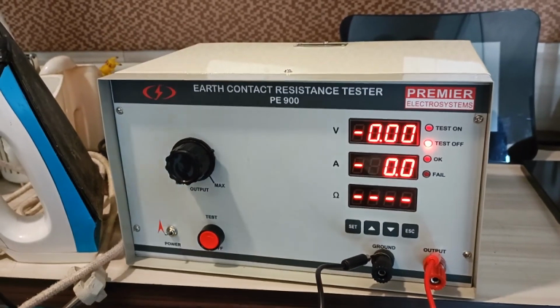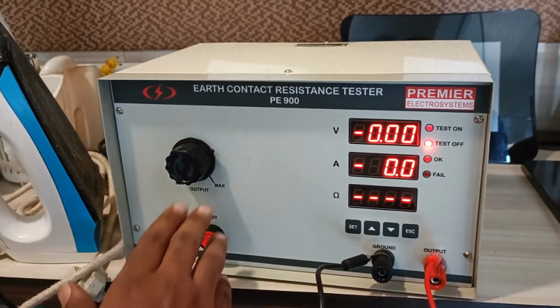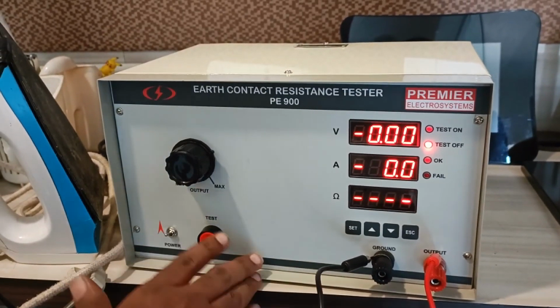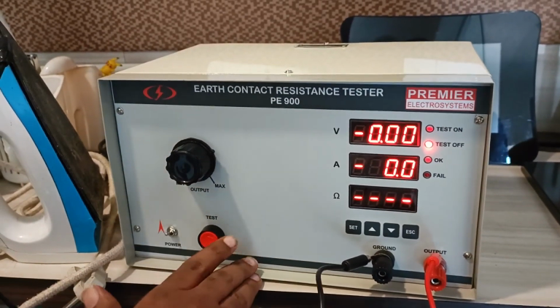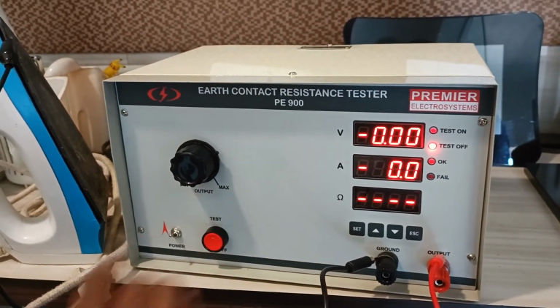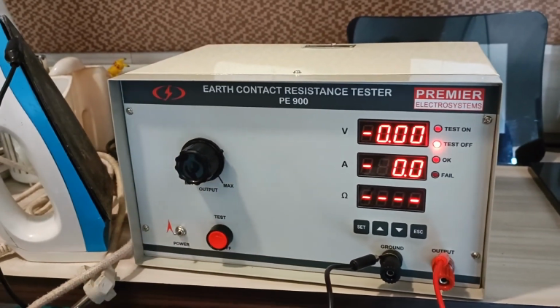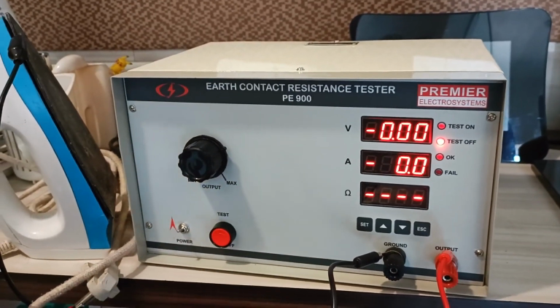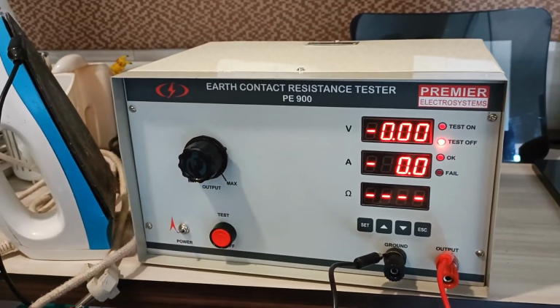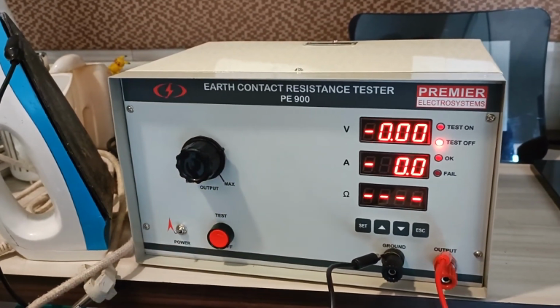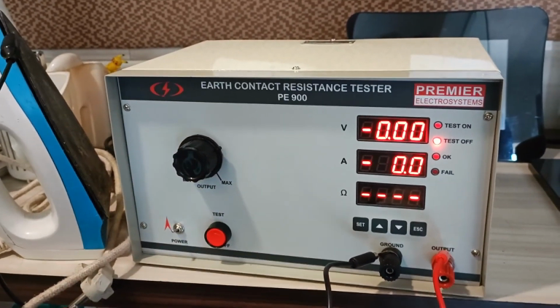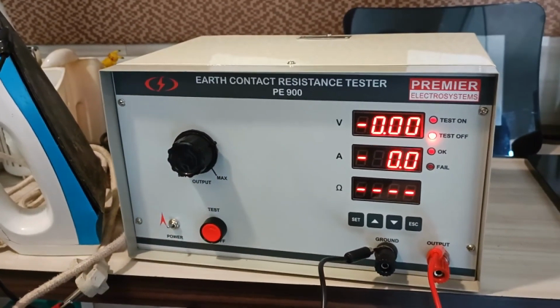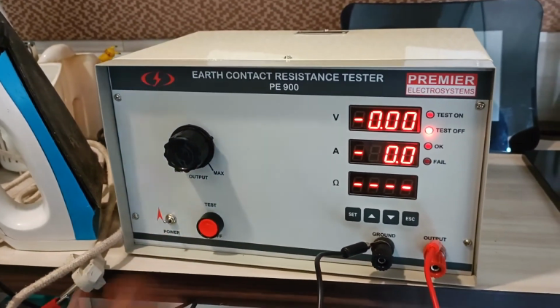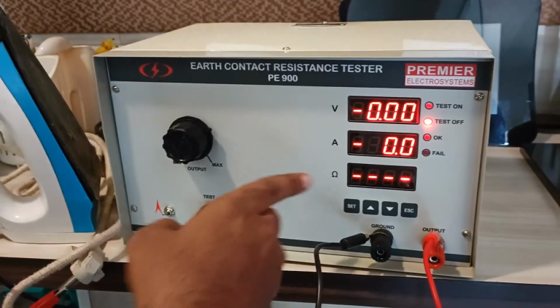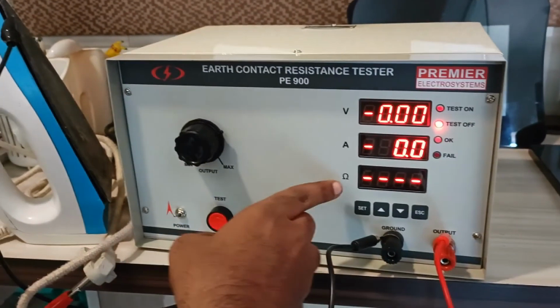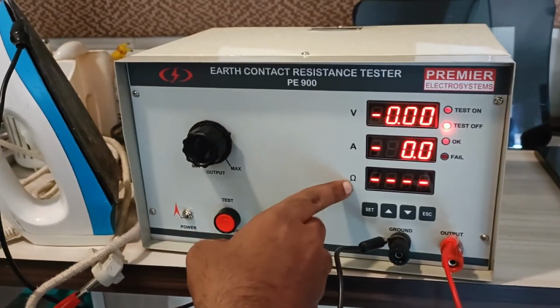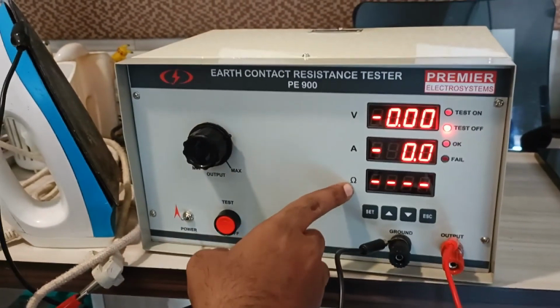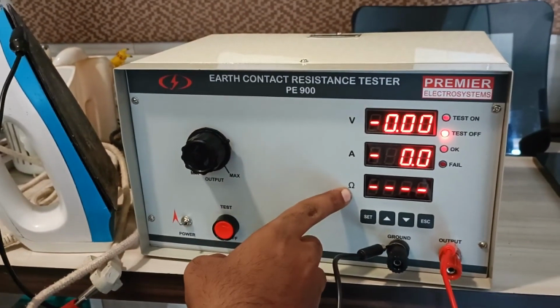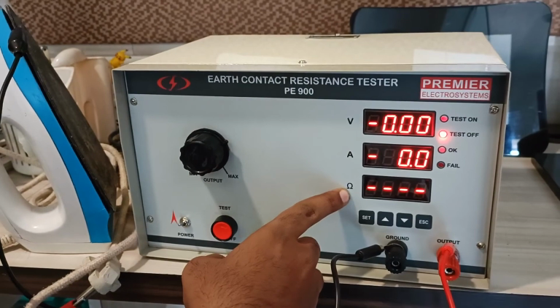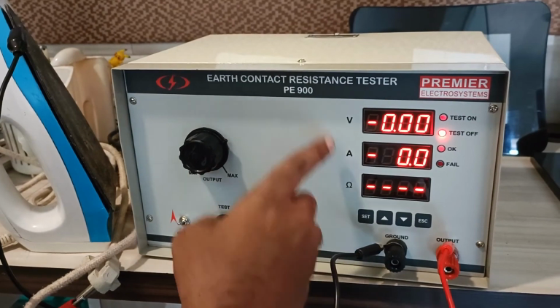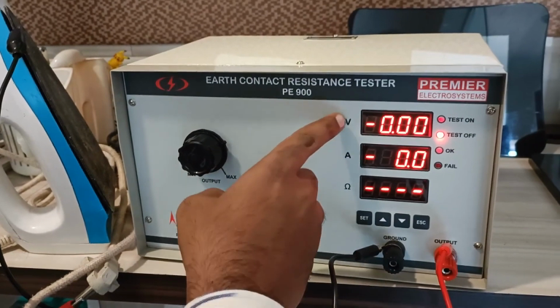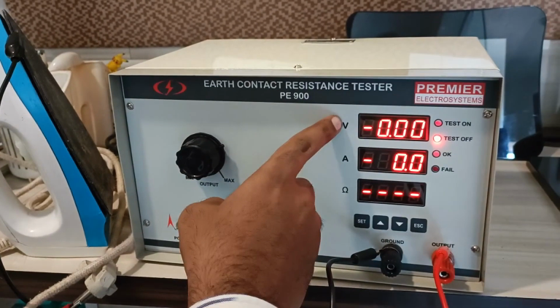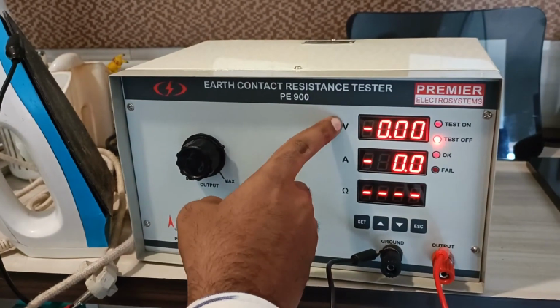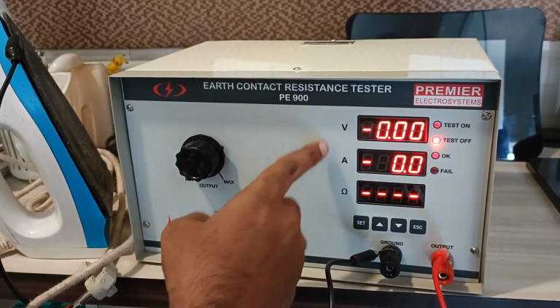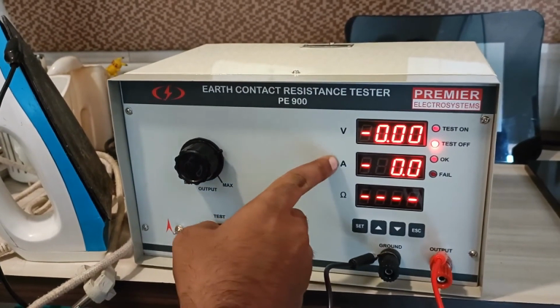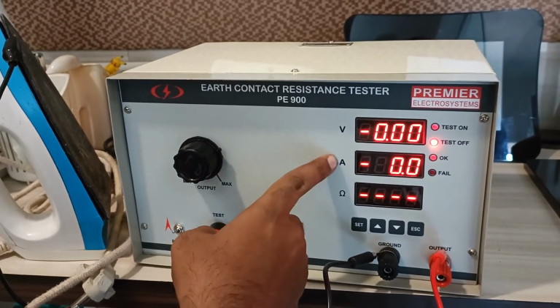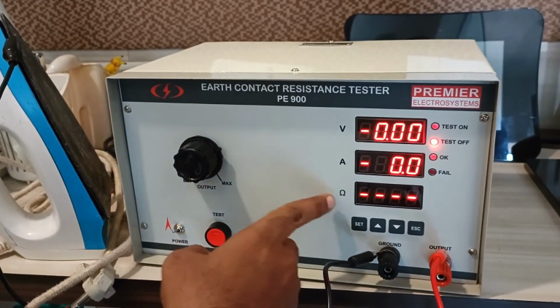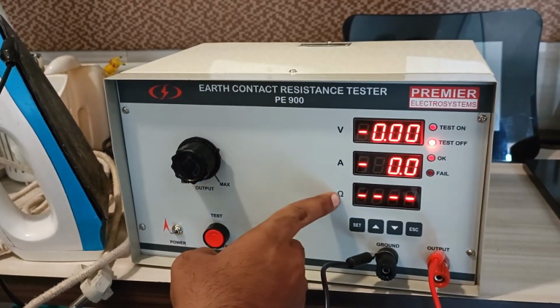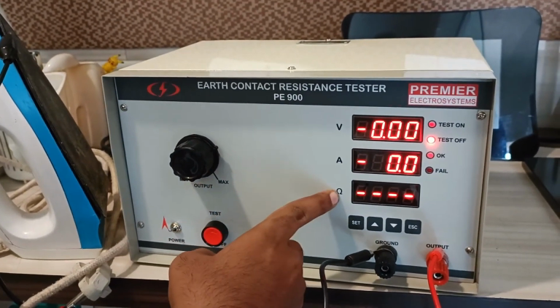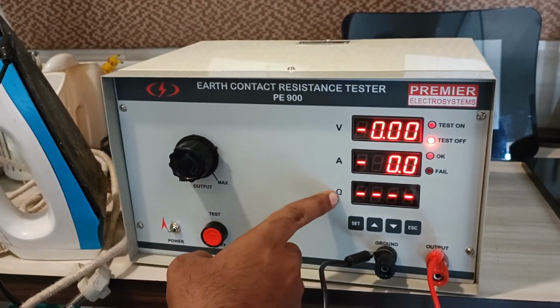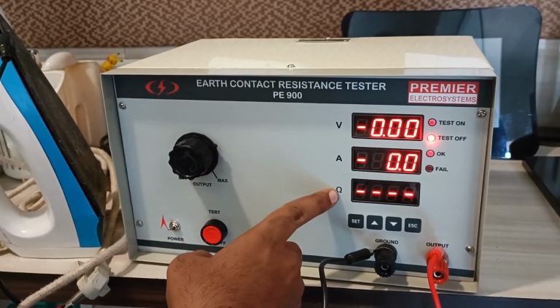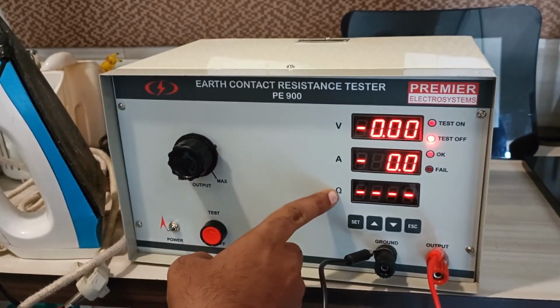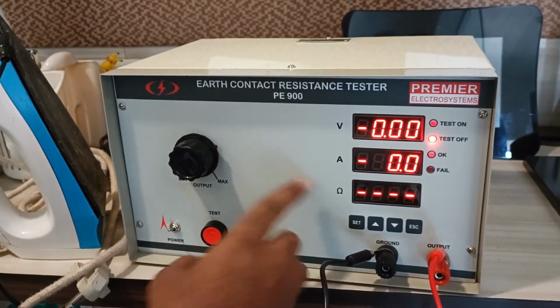This is Premier's ECR tester with direct display of resistance. It will display the voltage, current, and the adjusted resistance.